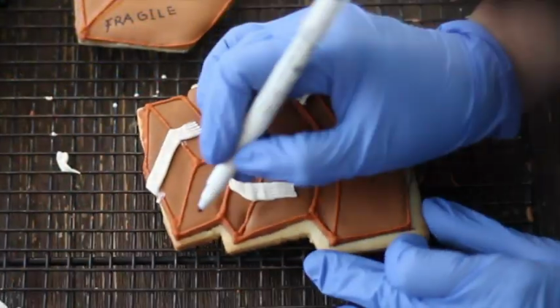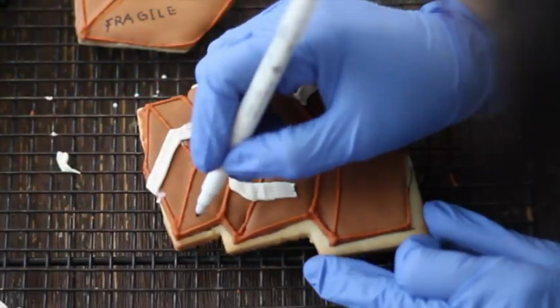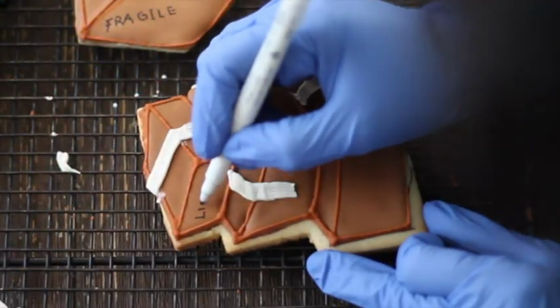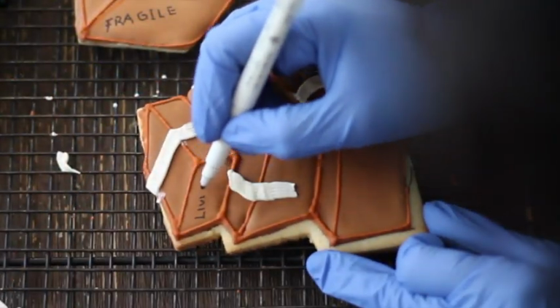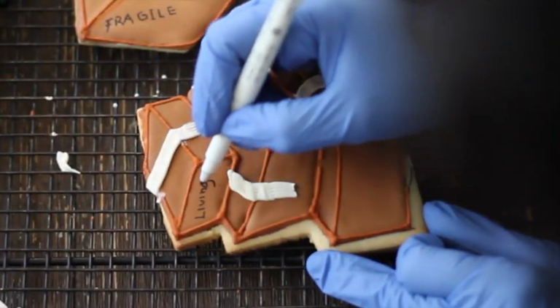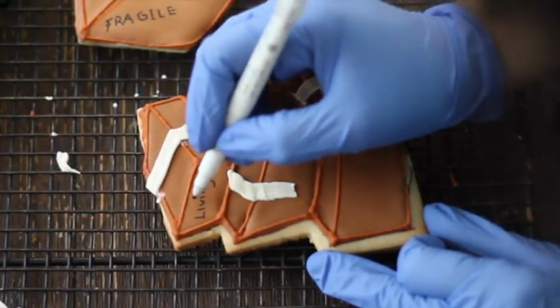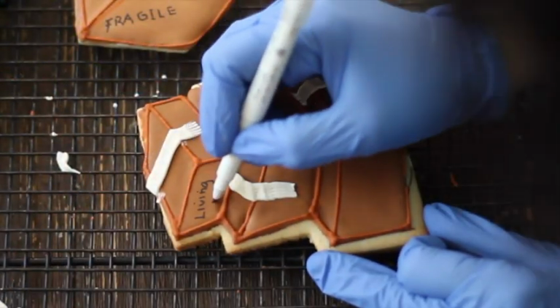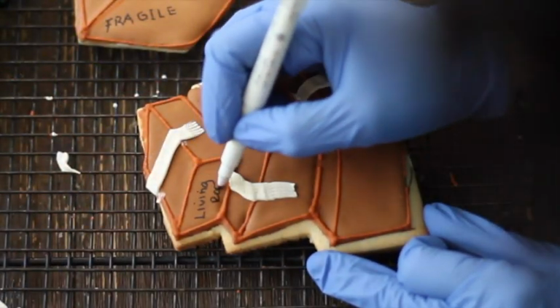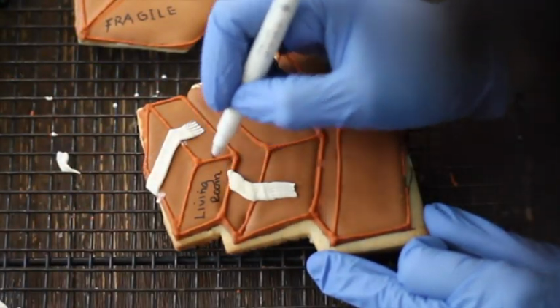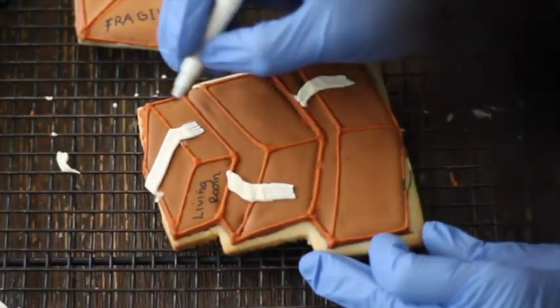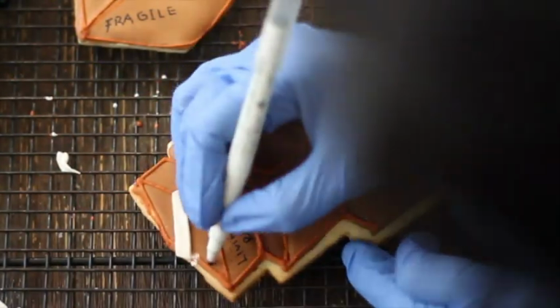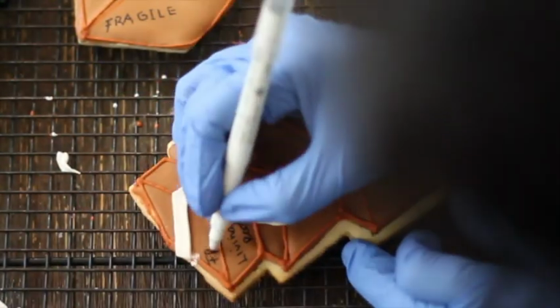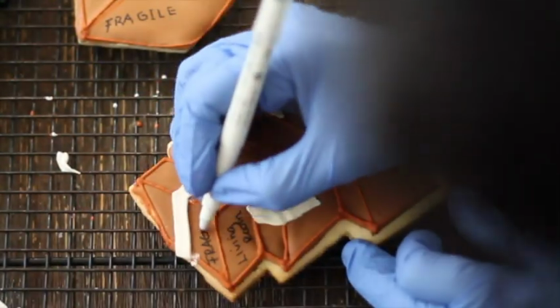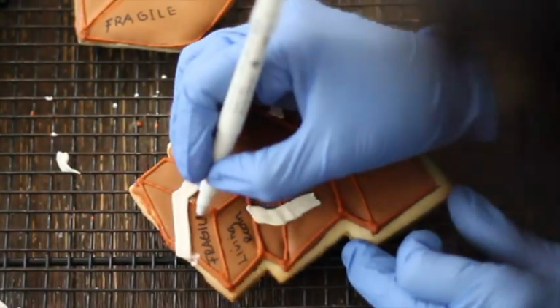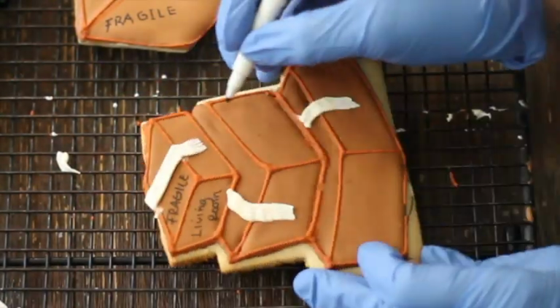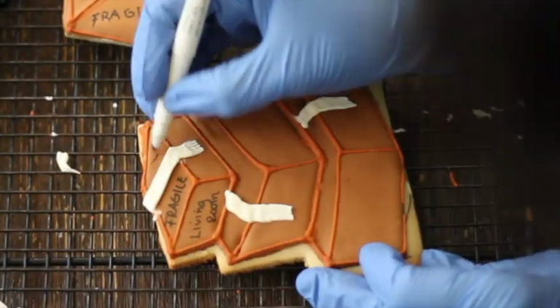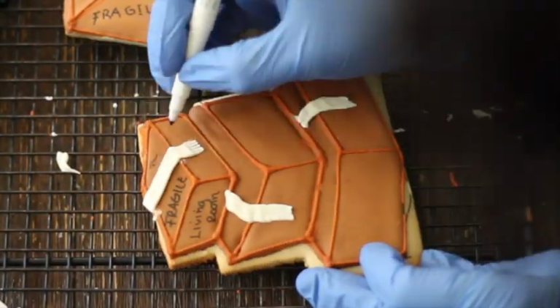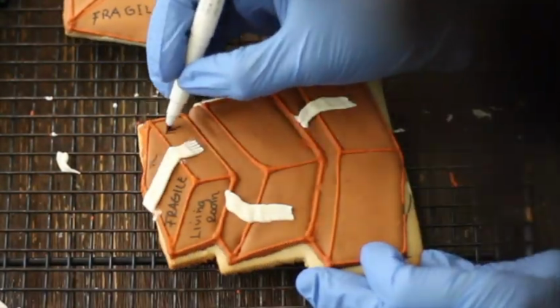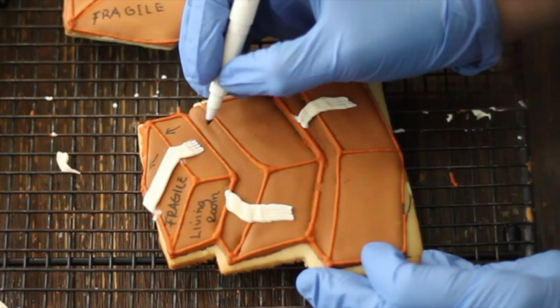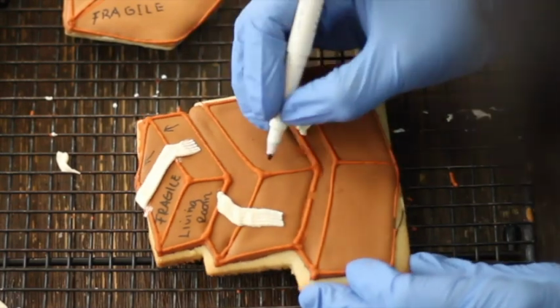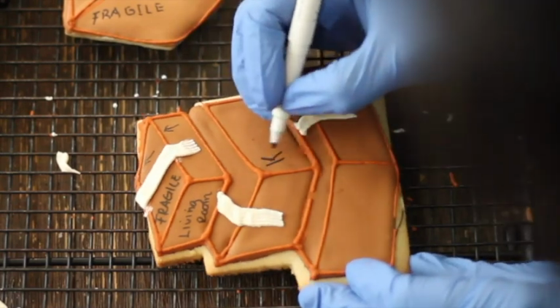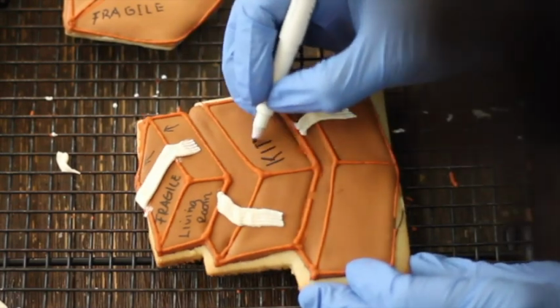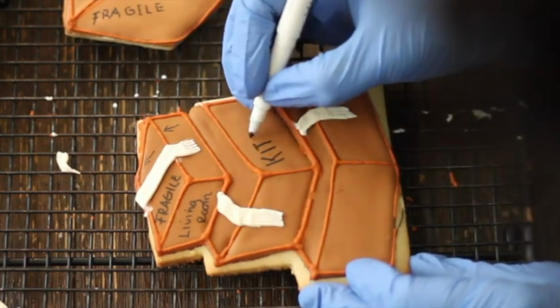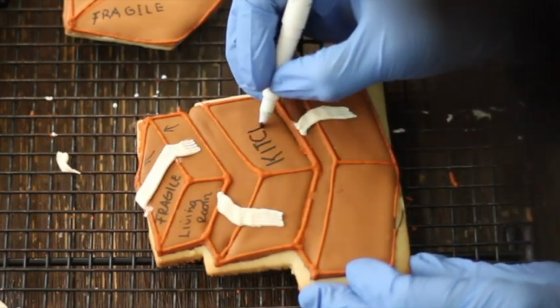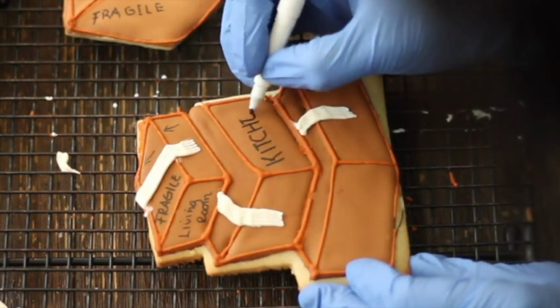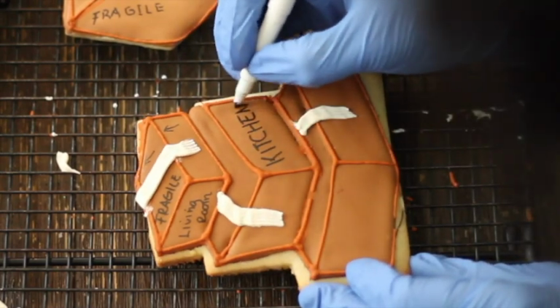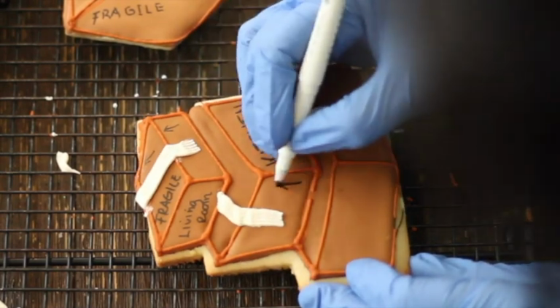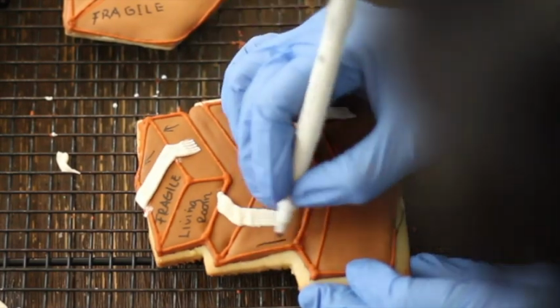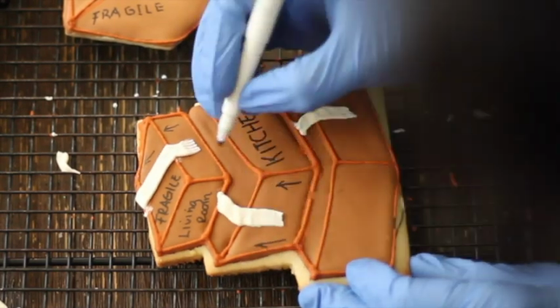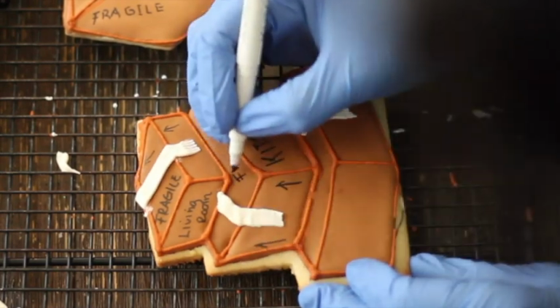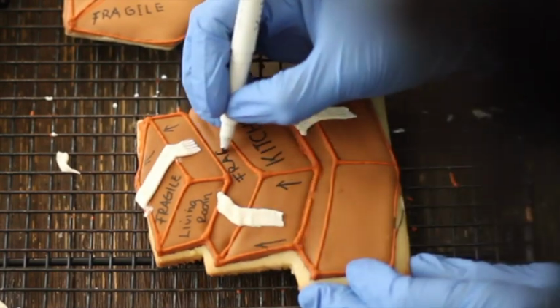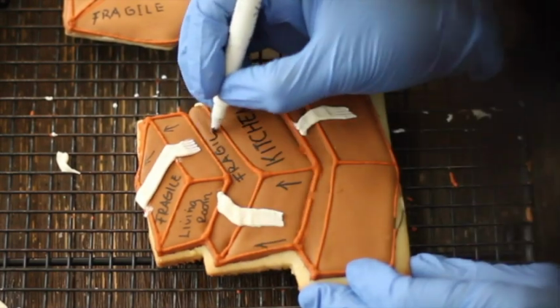When the cookie was completely dry, I used the edible marker to label each of the boxes.